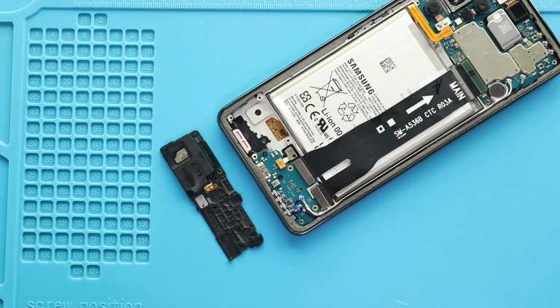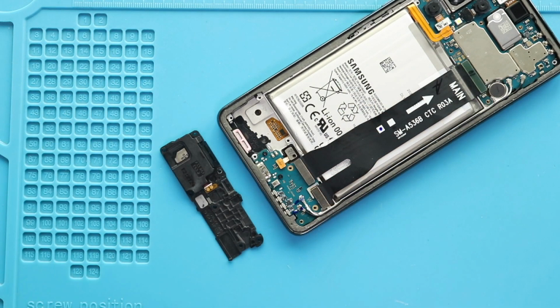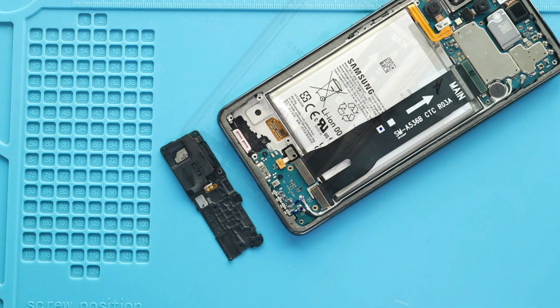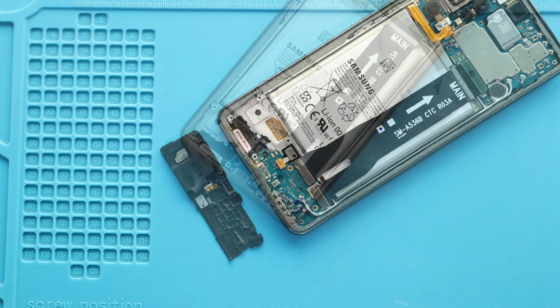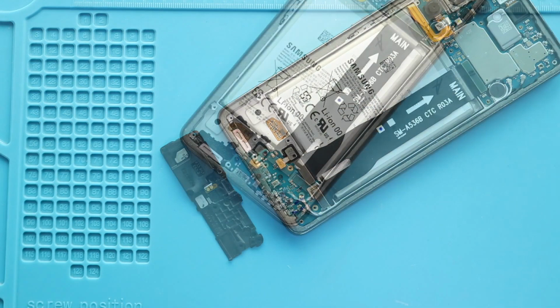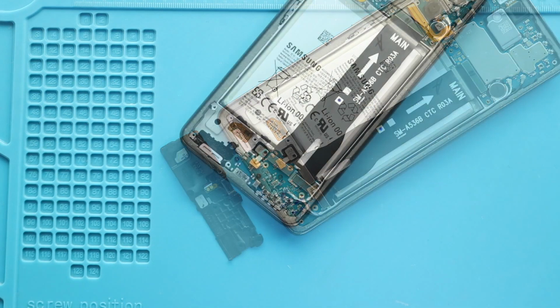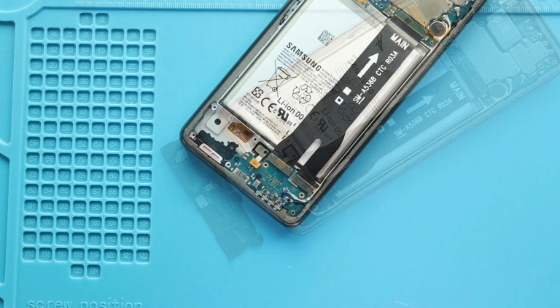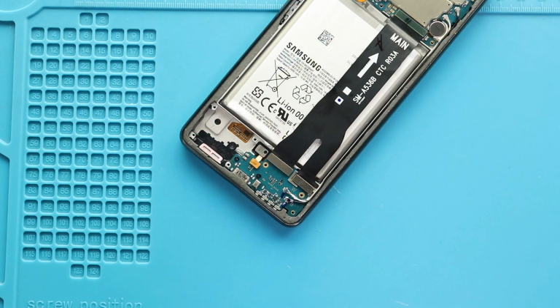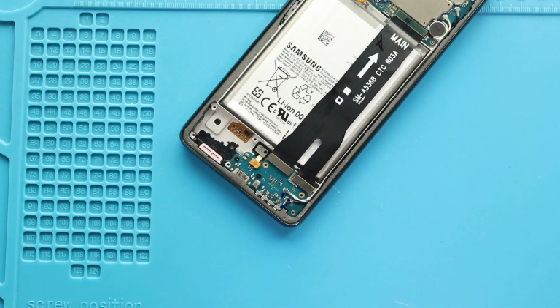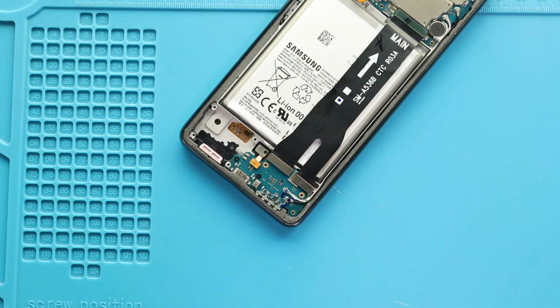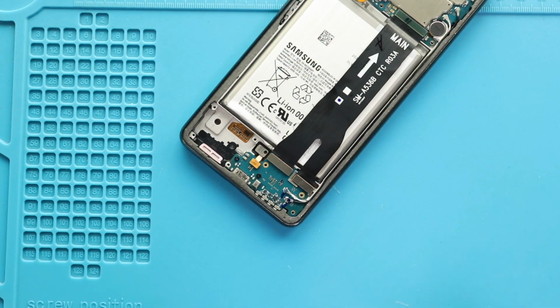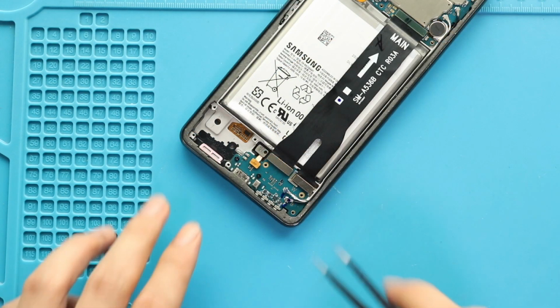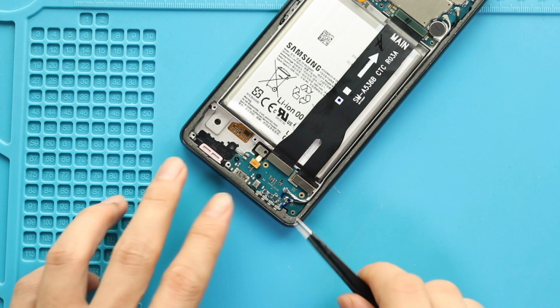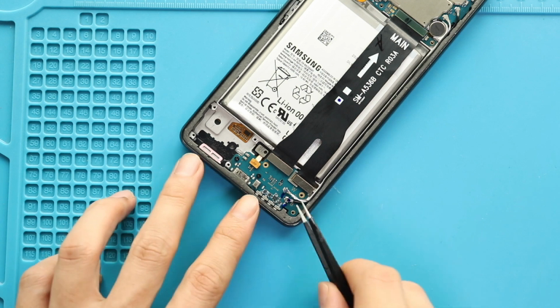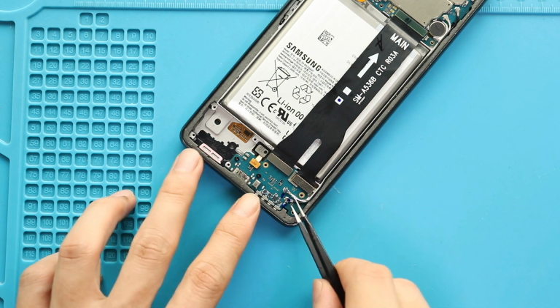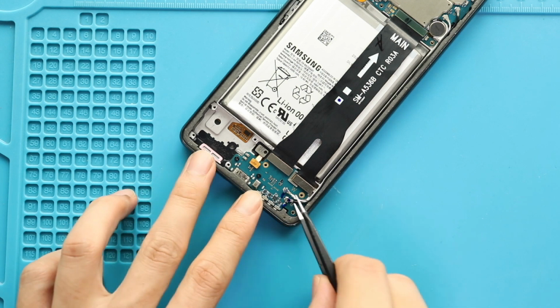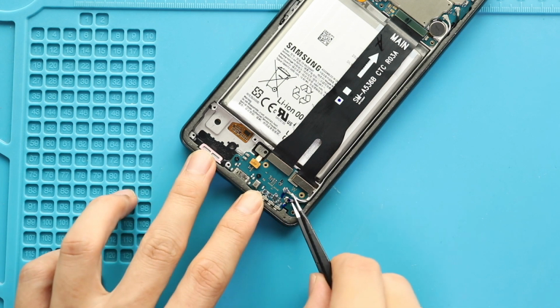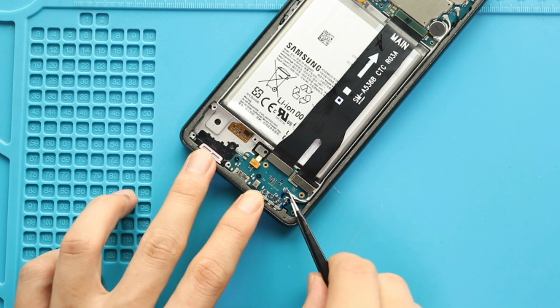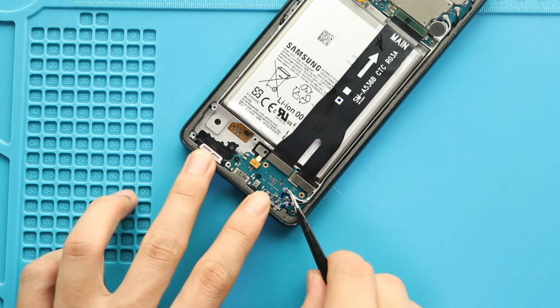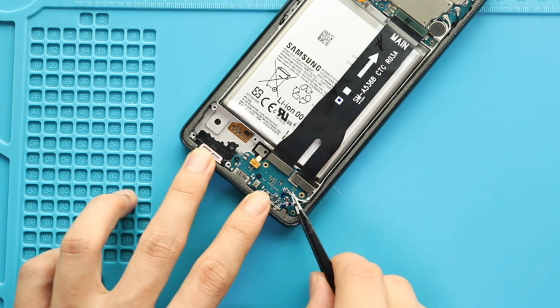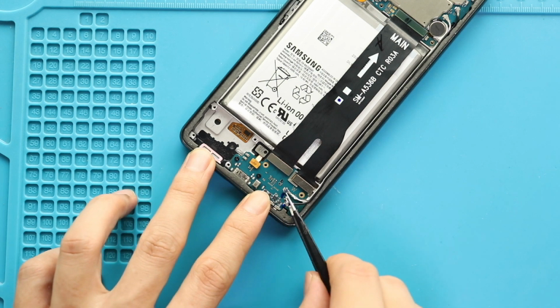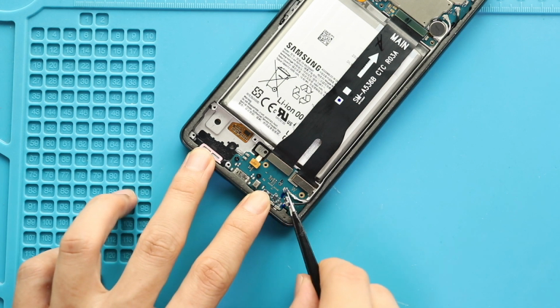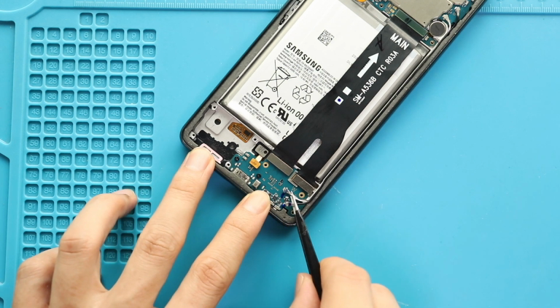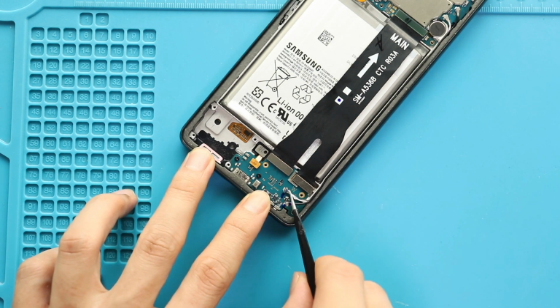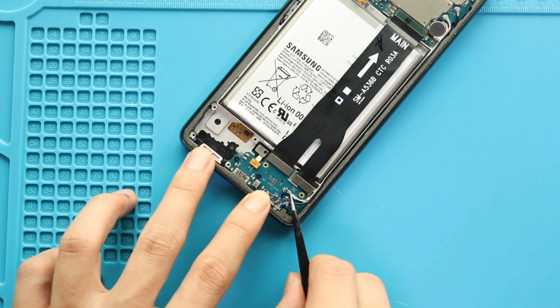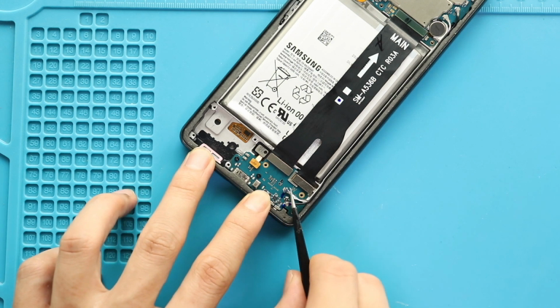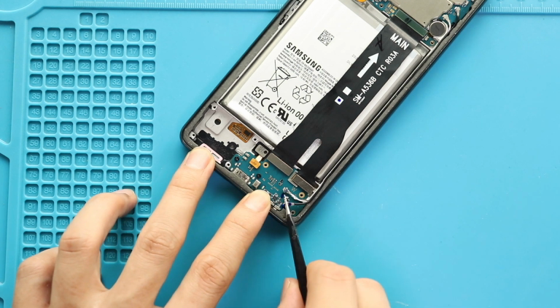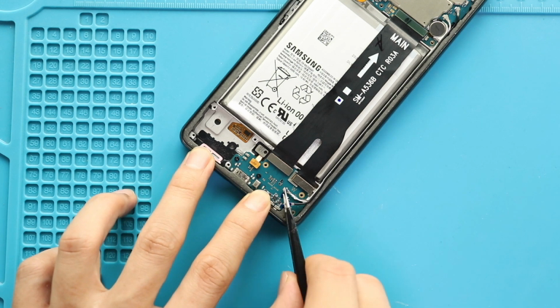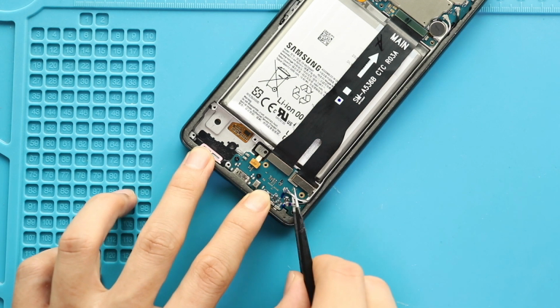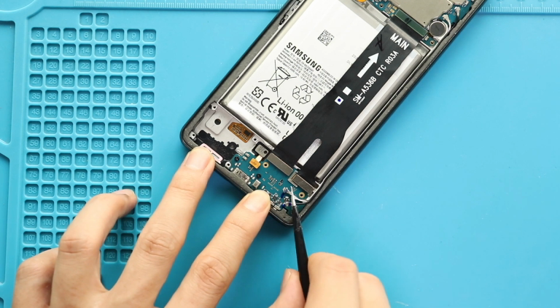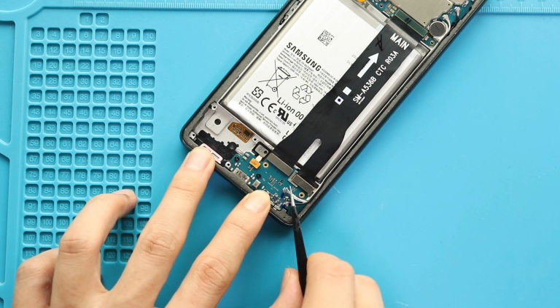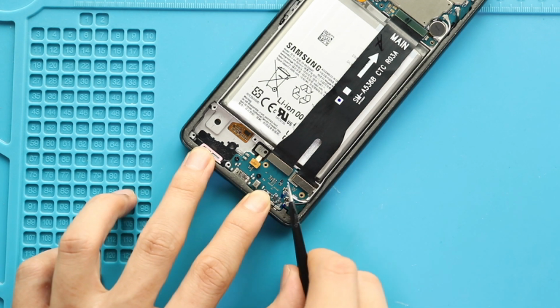Next, disconnect both antenna heads, two main connector plugs, and the touch ID camera plugs from the charging port board.